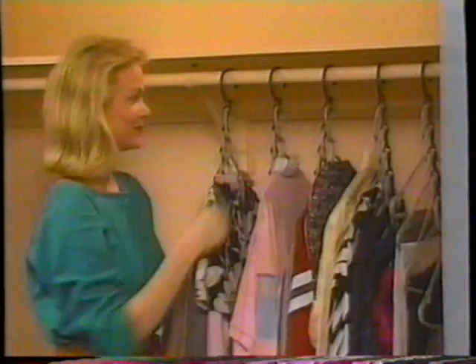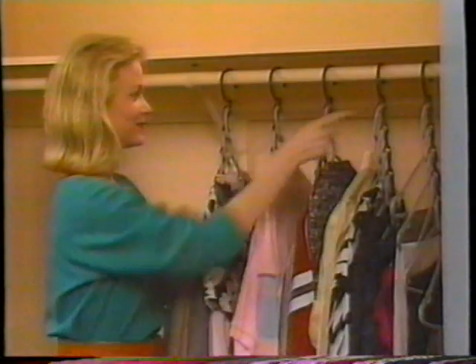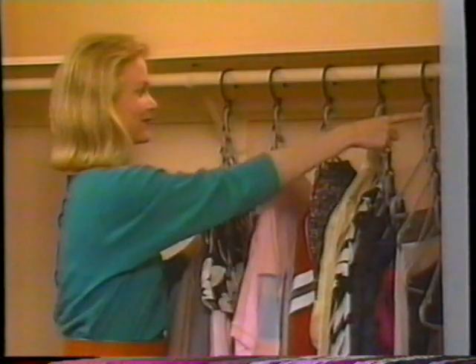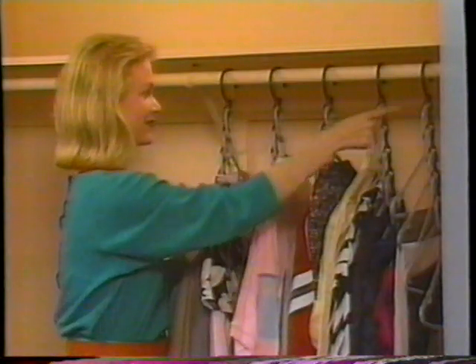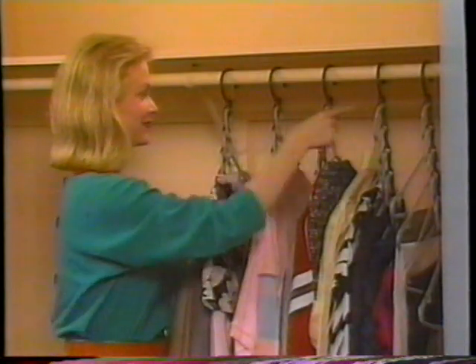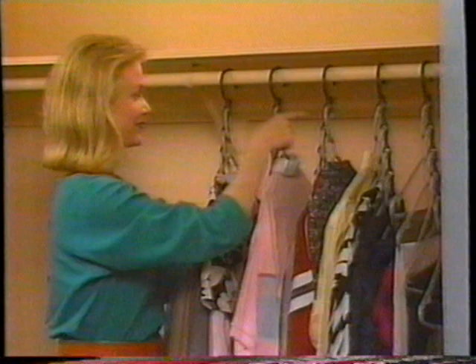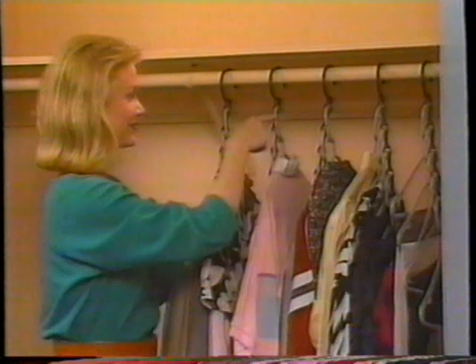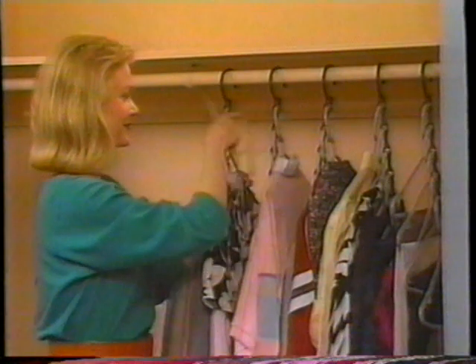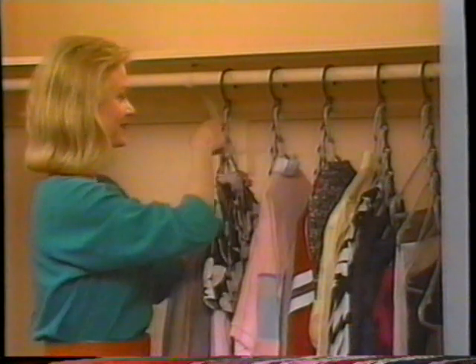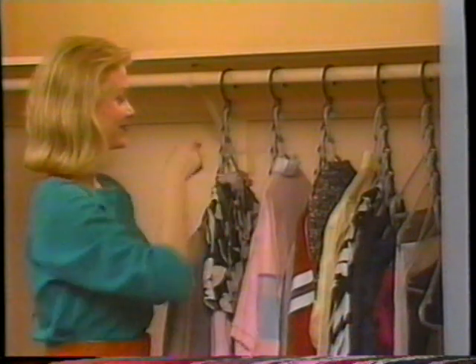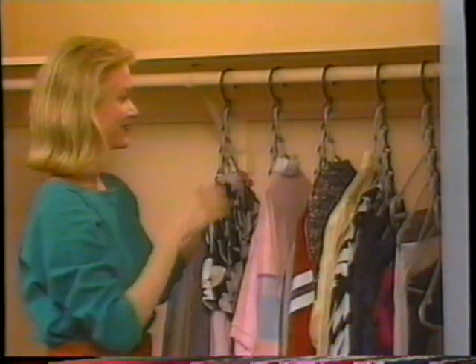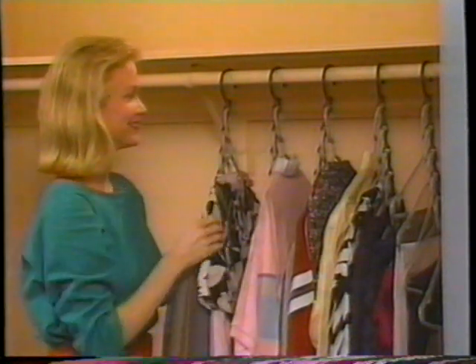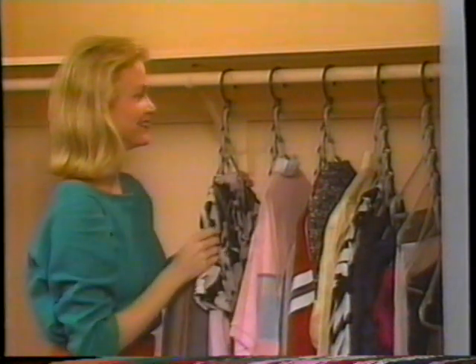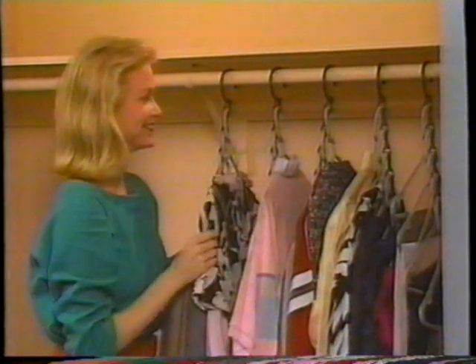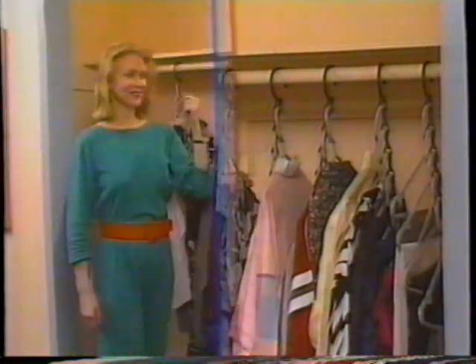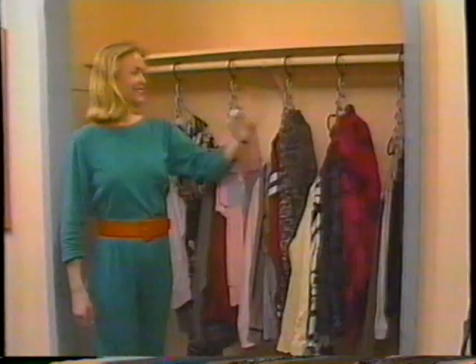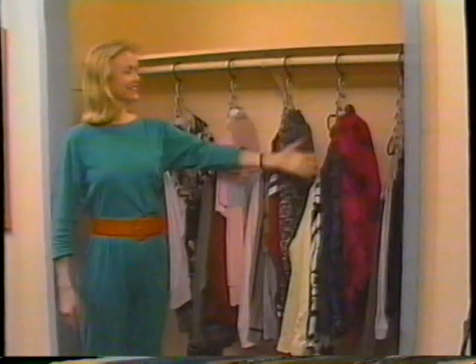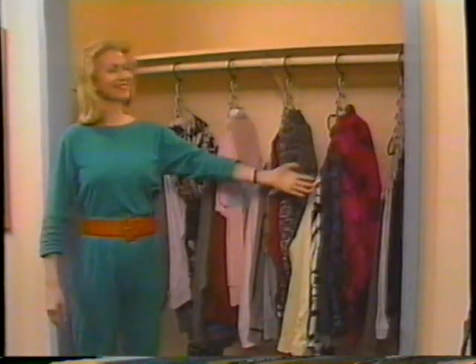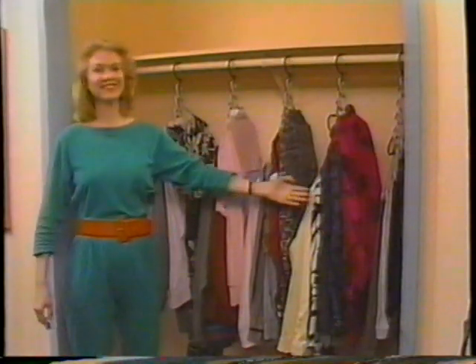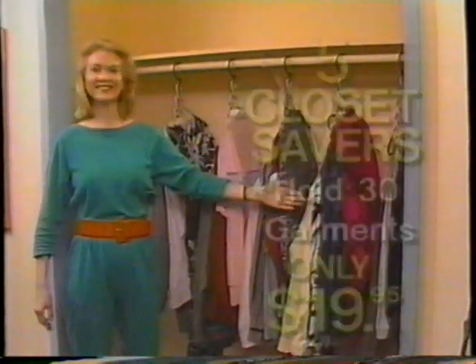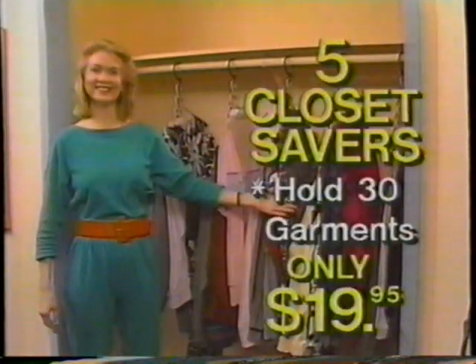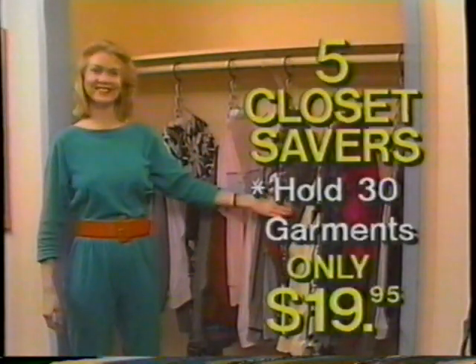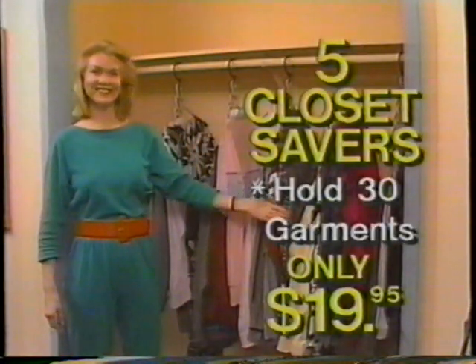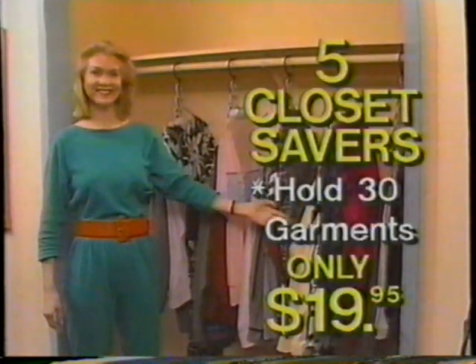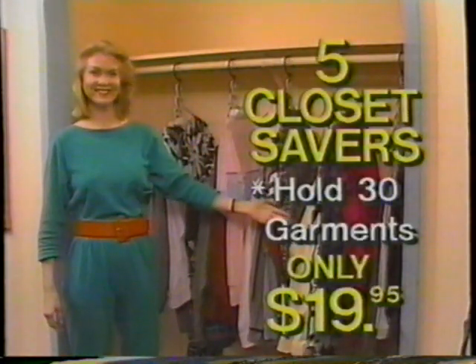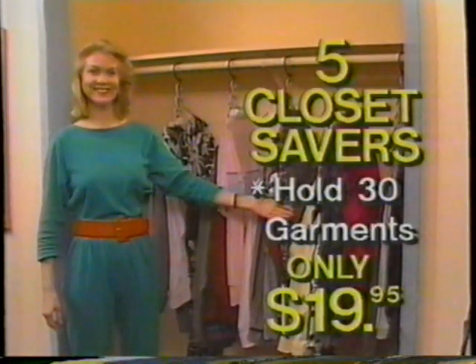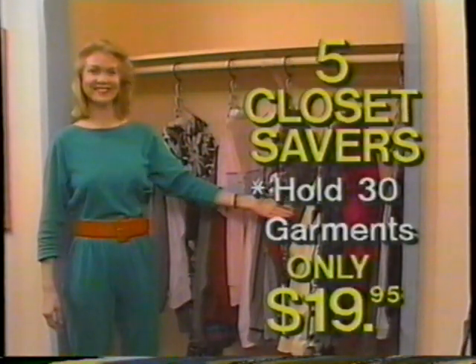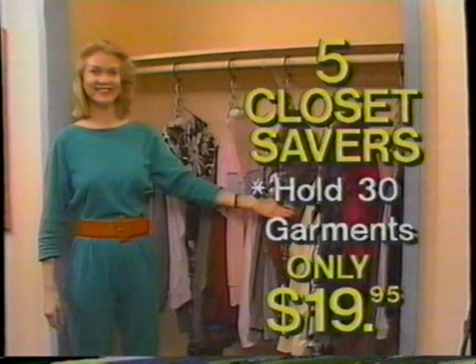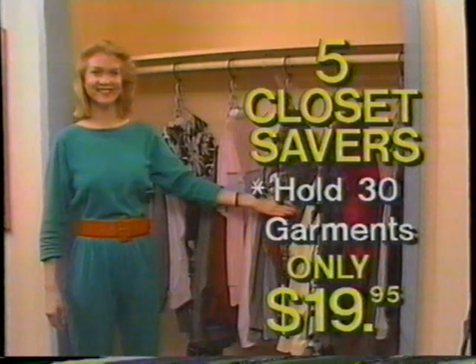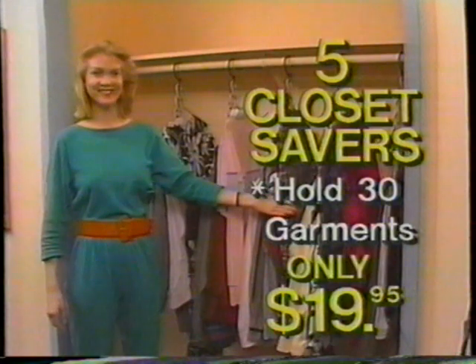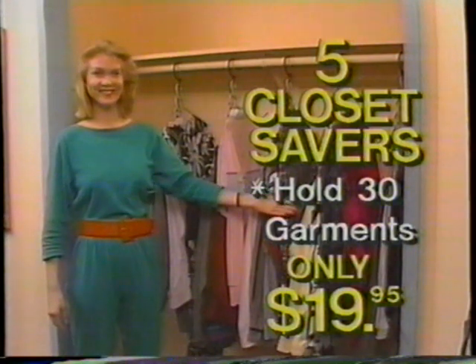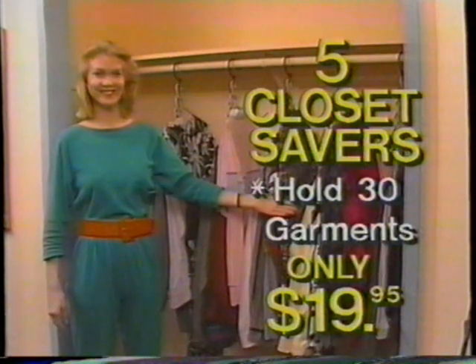We'll send you one, two, three, four, five Closet Savers. Each holds six articles. That's 30 garments in all. Just $19.95.